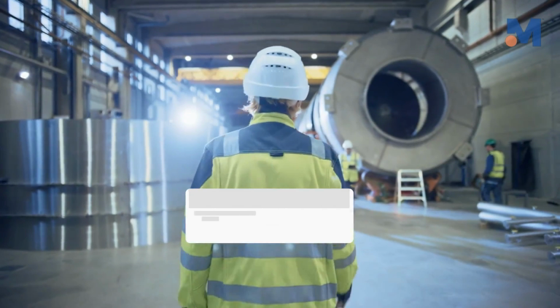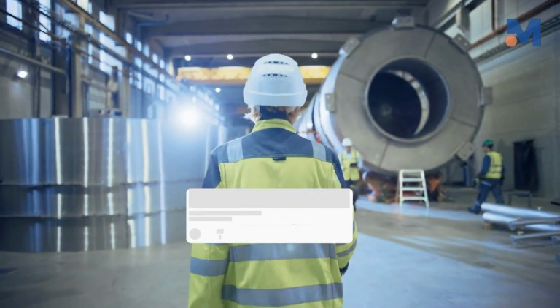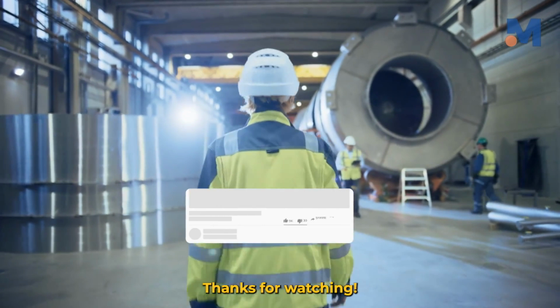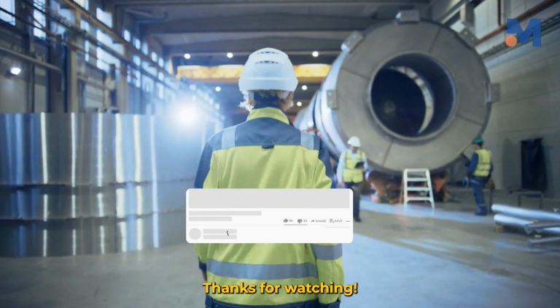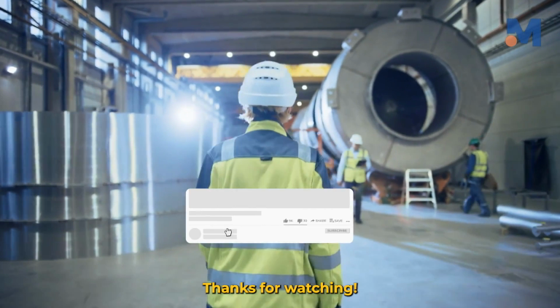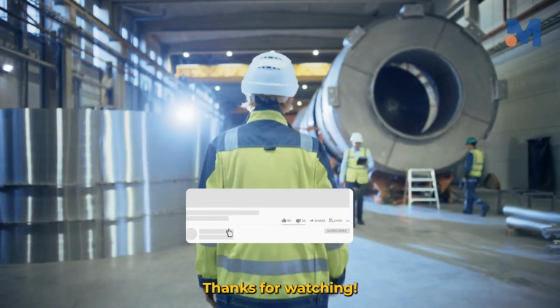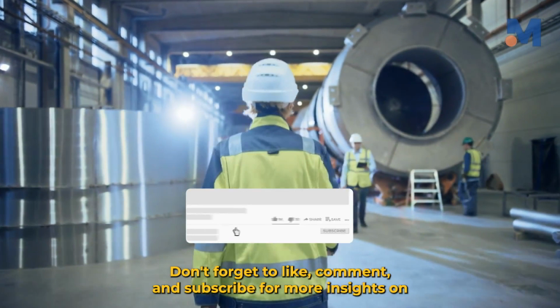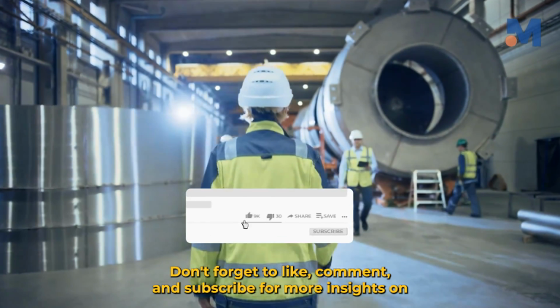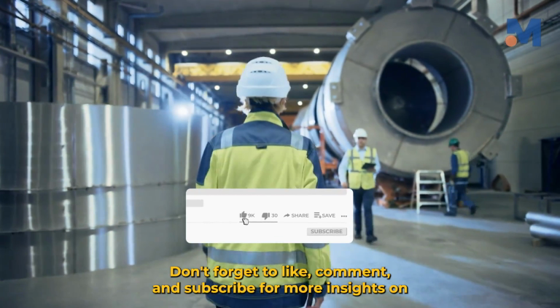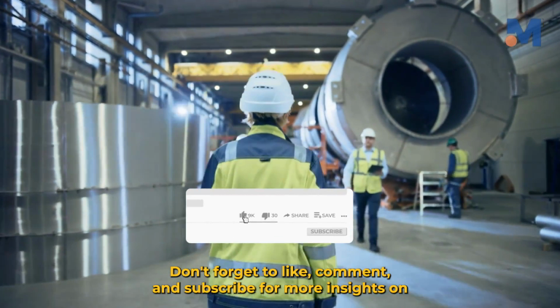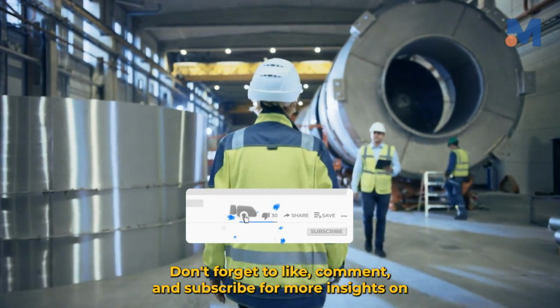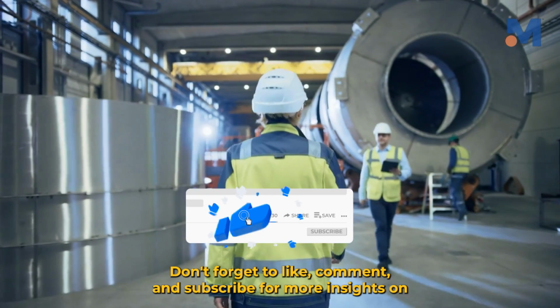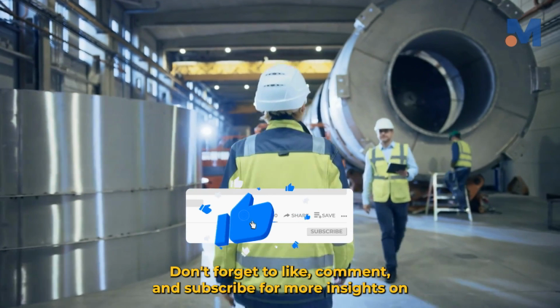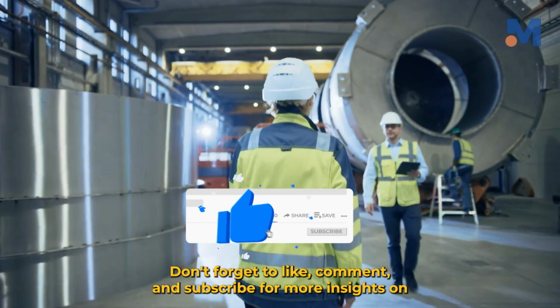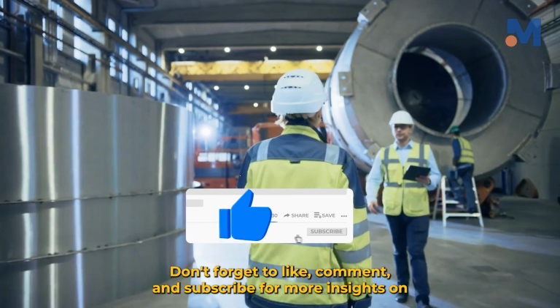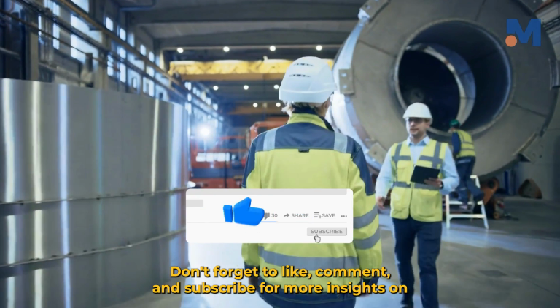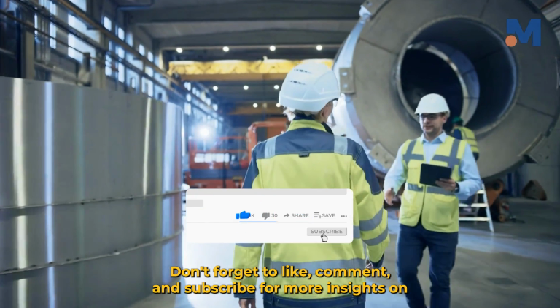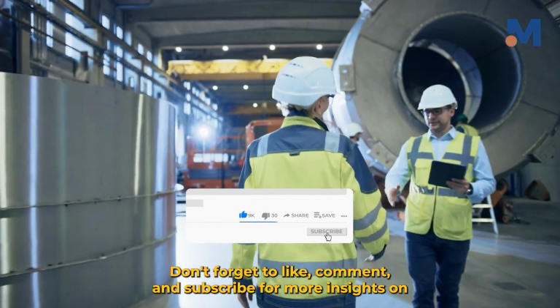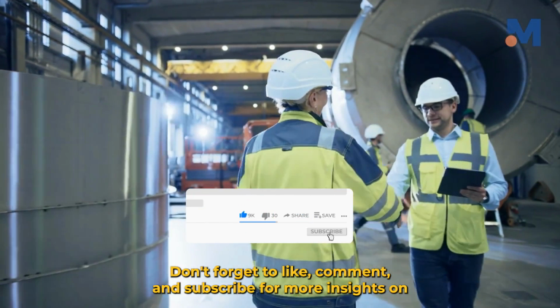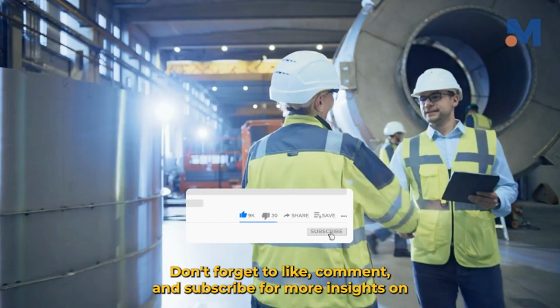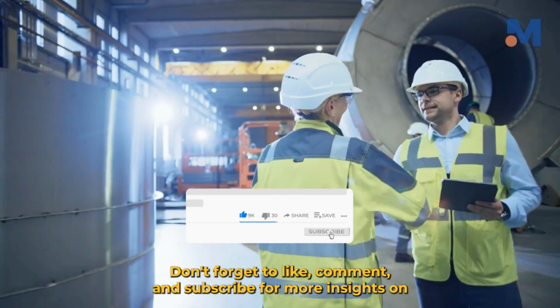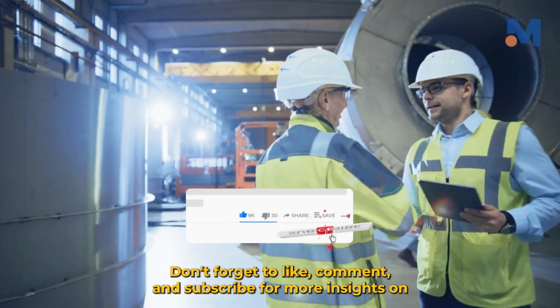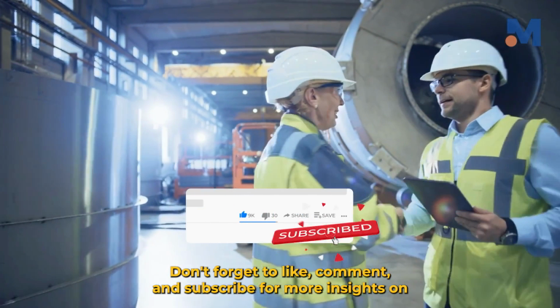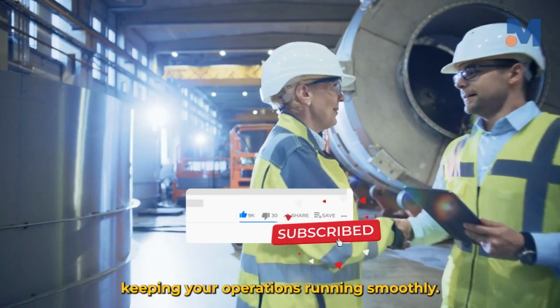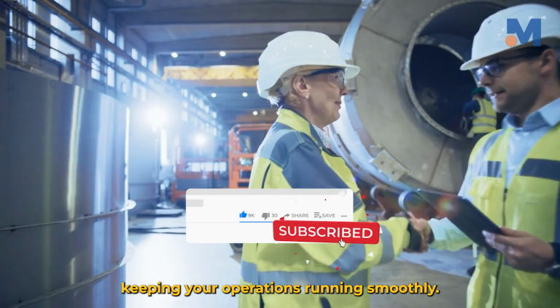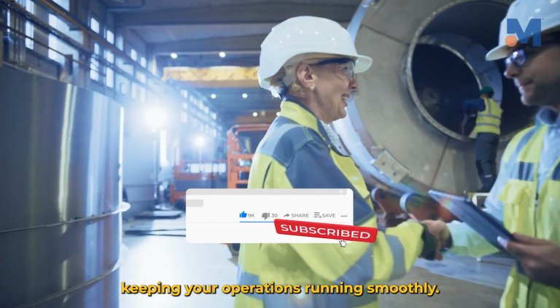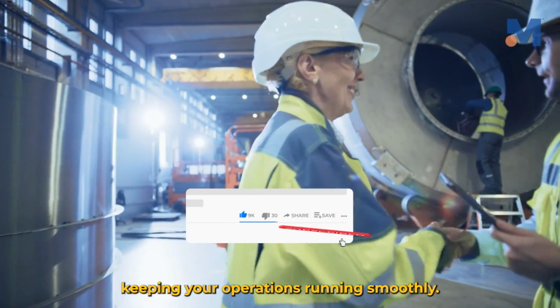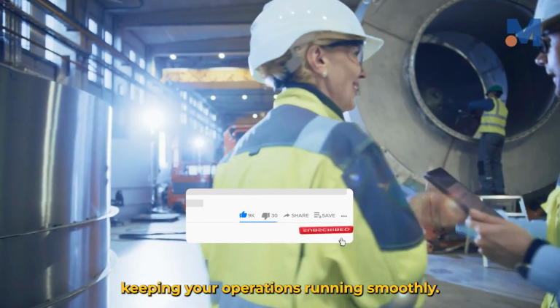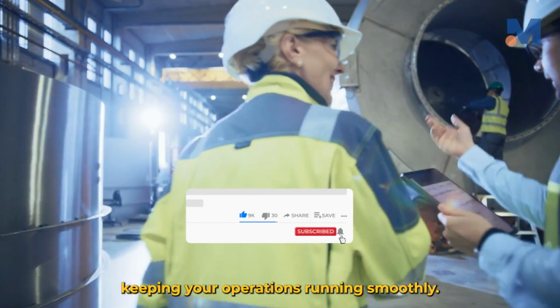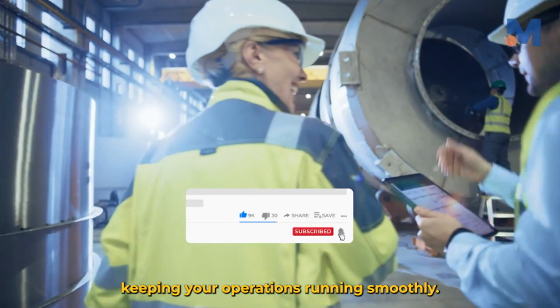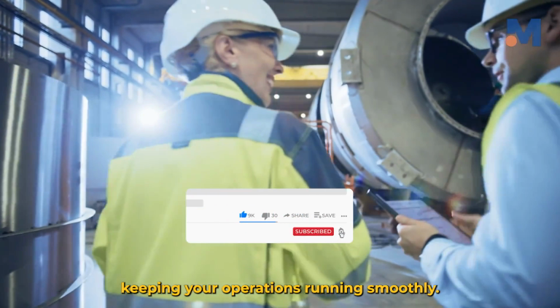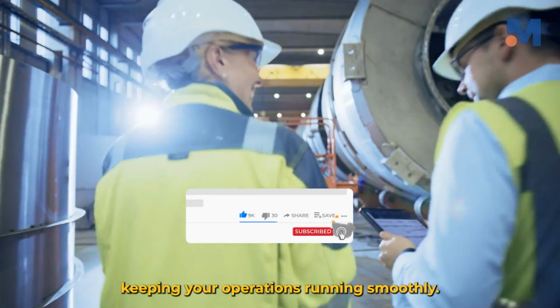Thanks for watching. Don't forget to like, comment, and subscribe for more insights on keeping your operations running smoothly.